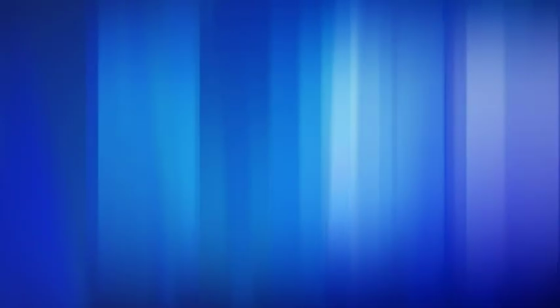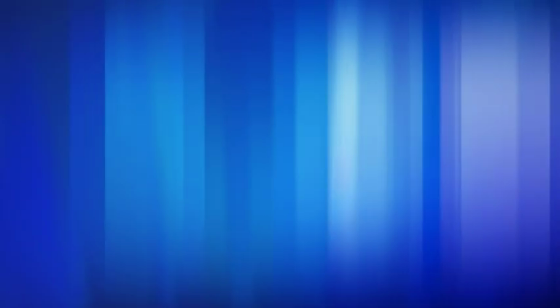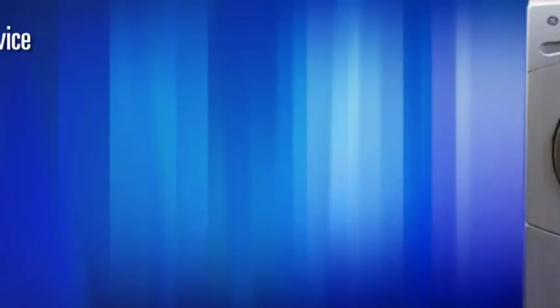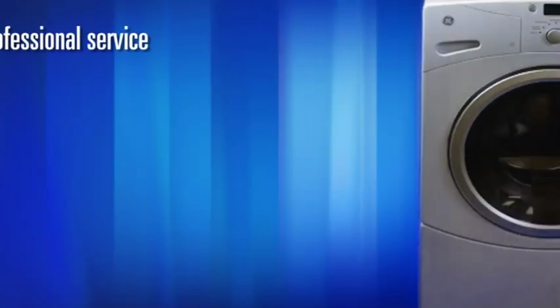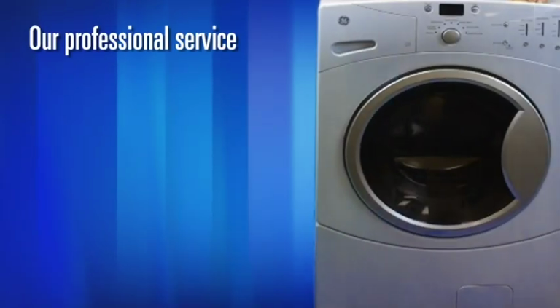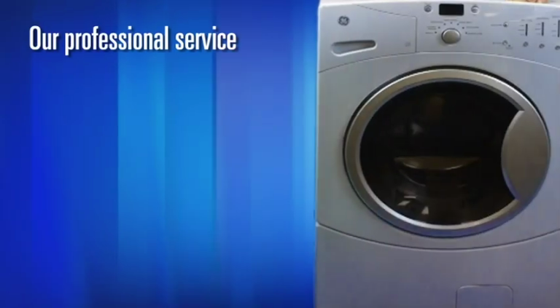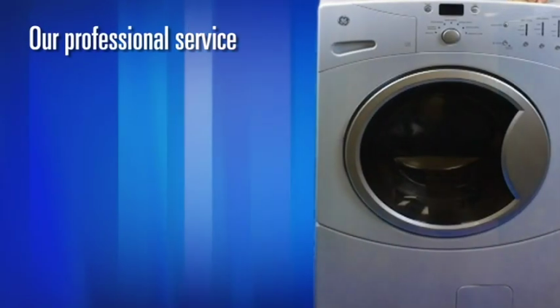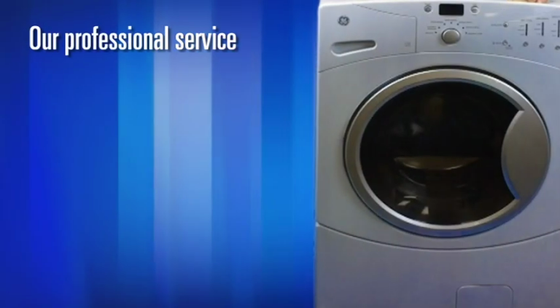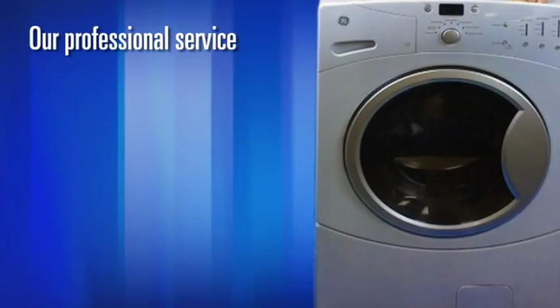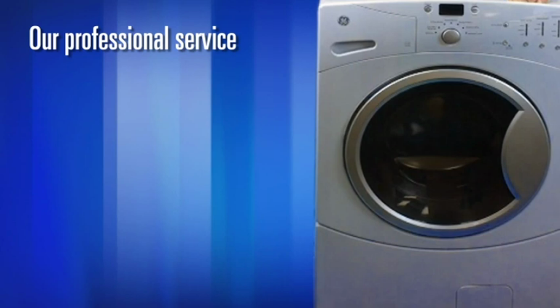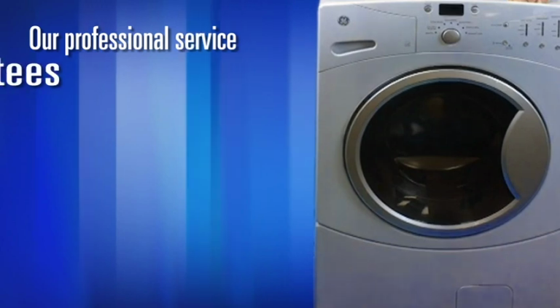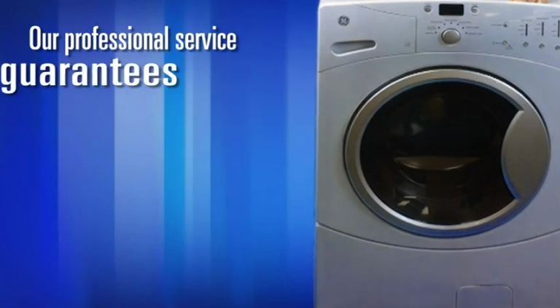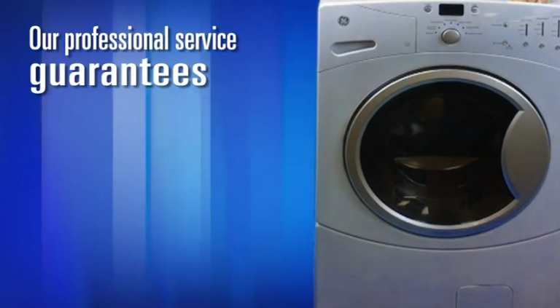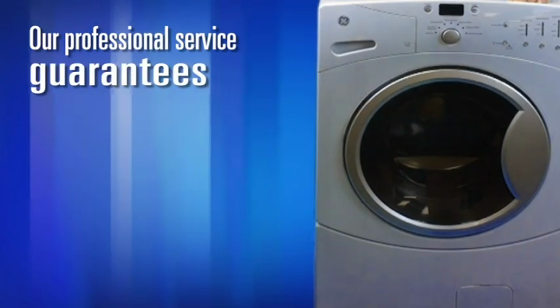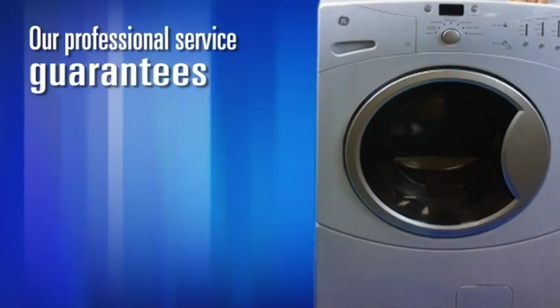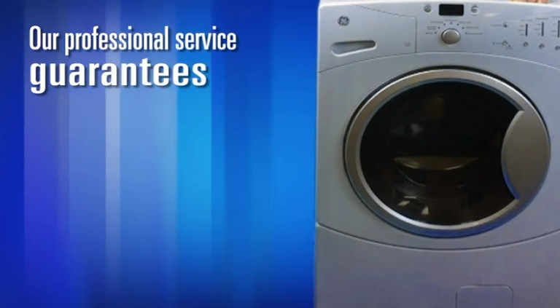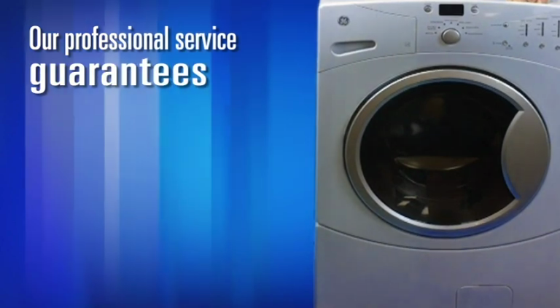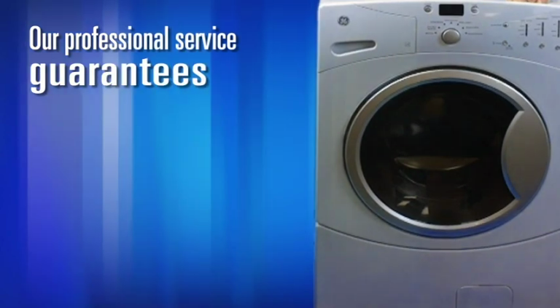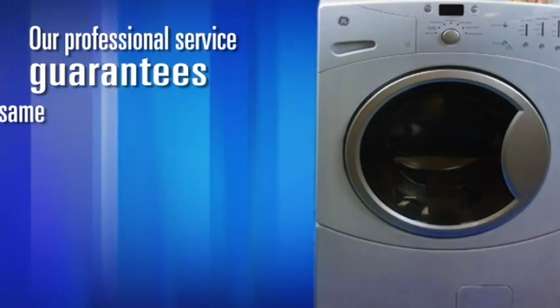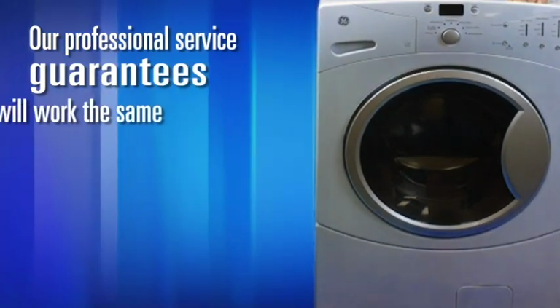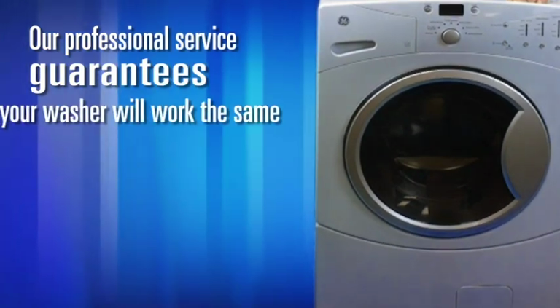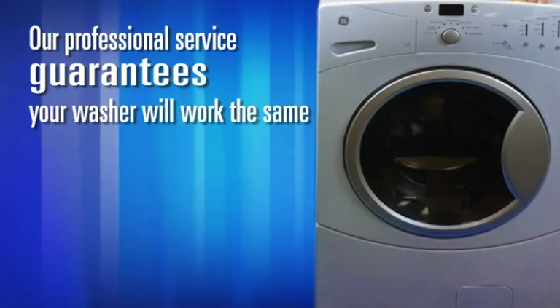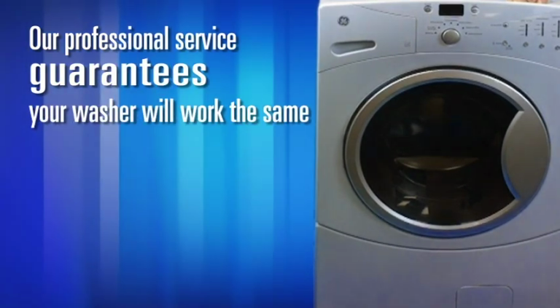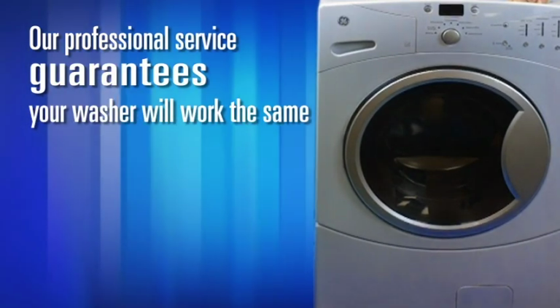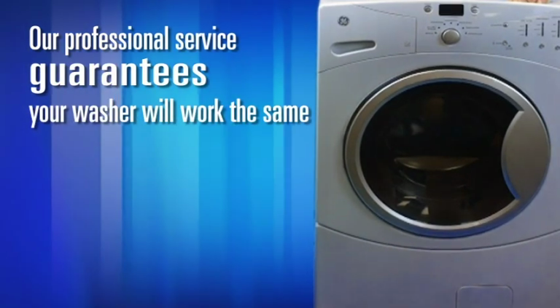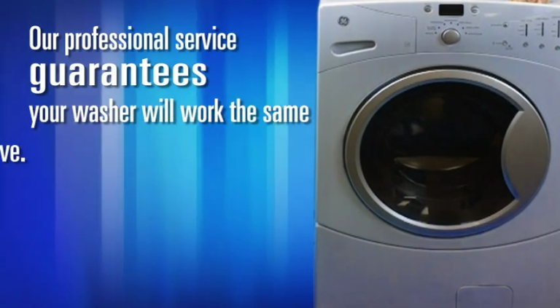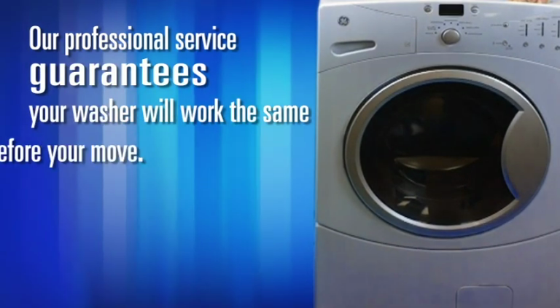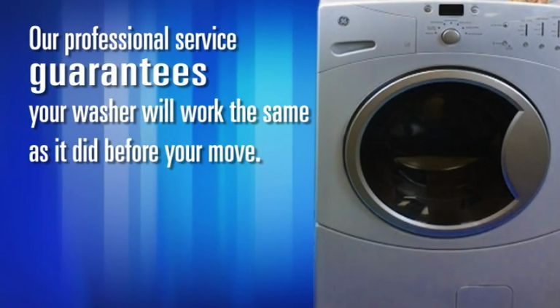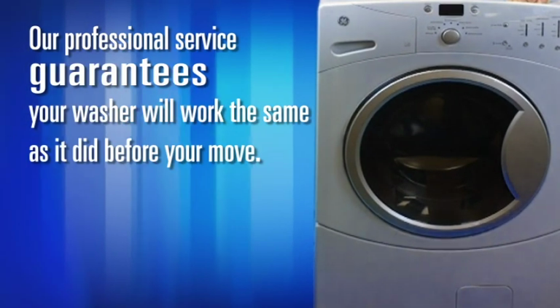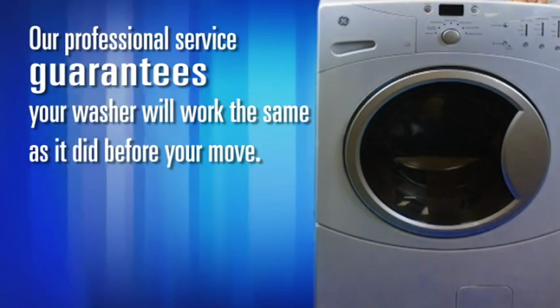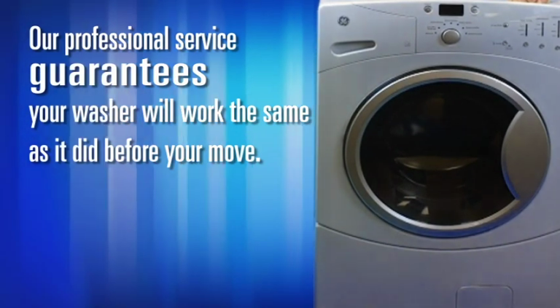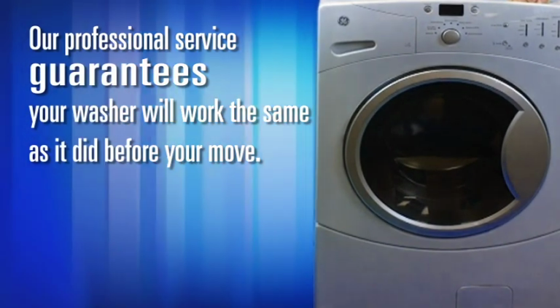A professional service guarantees your washer will work the same as it did before your move.